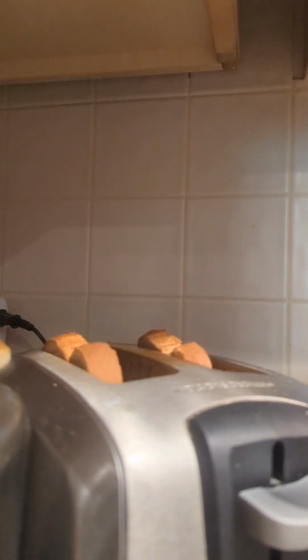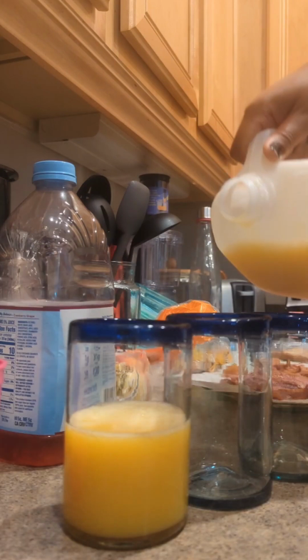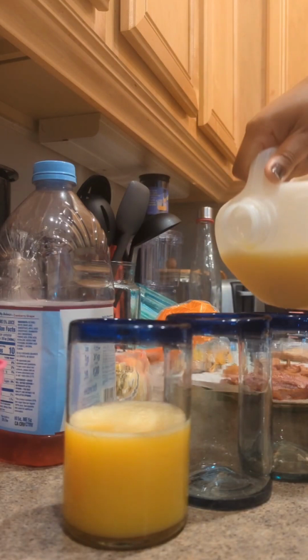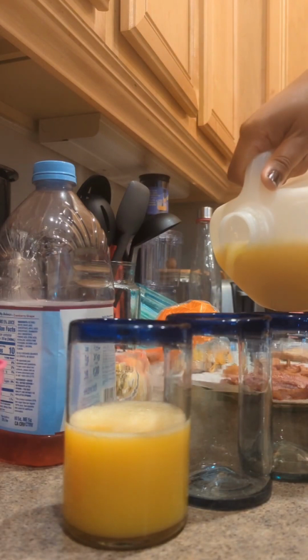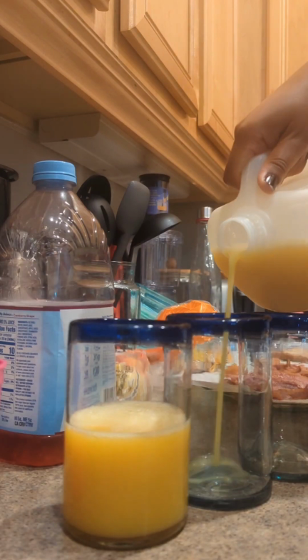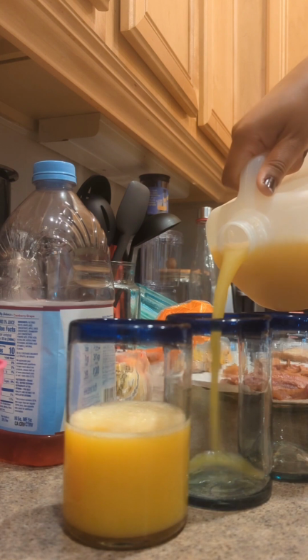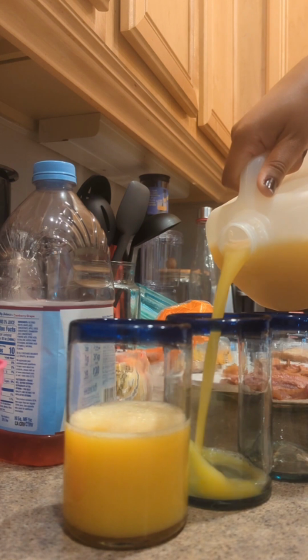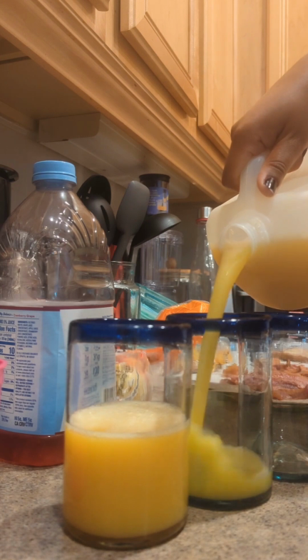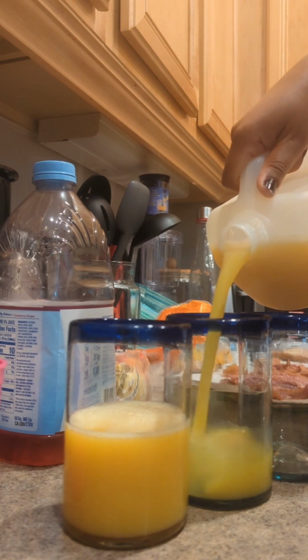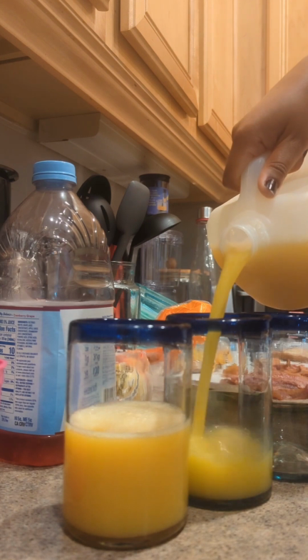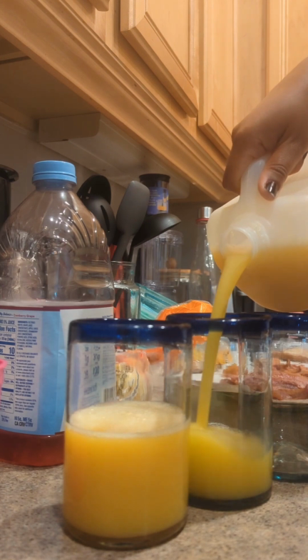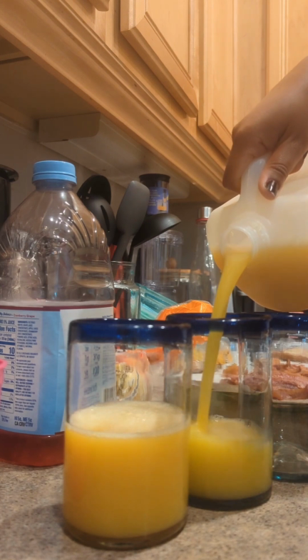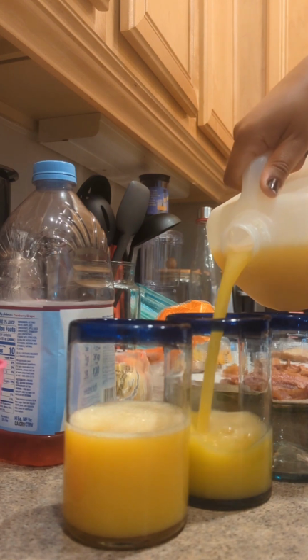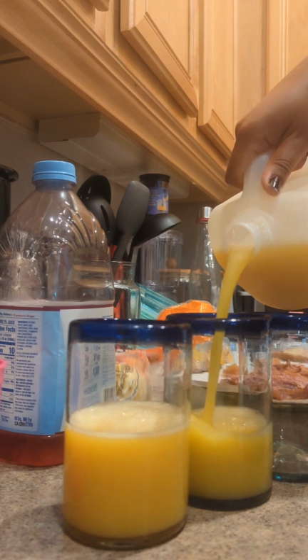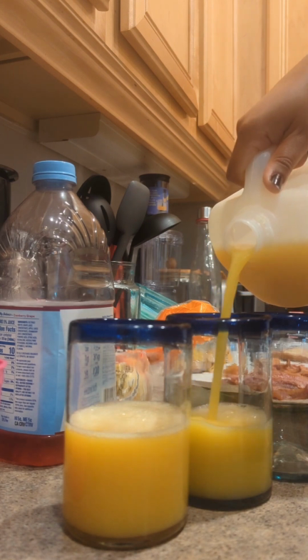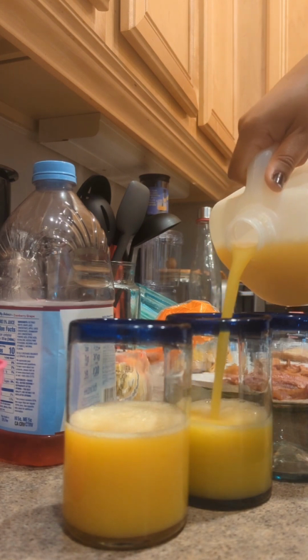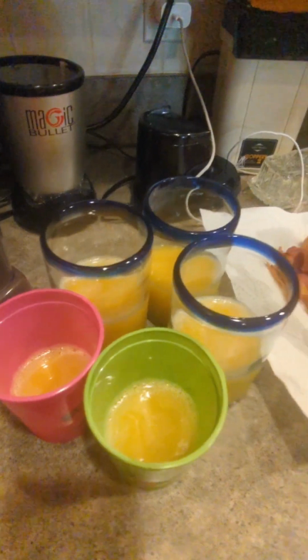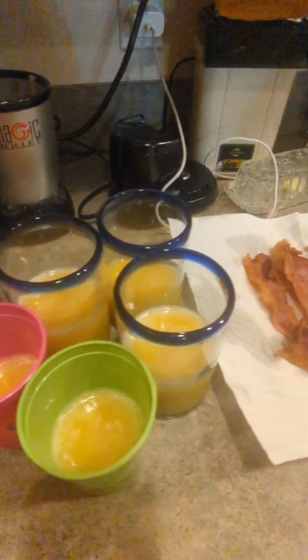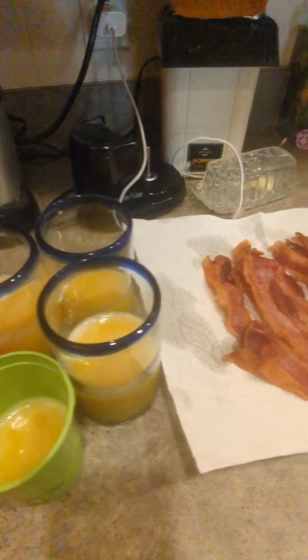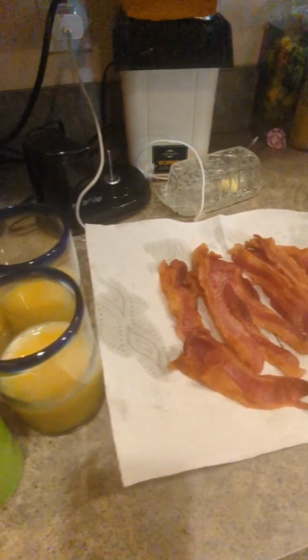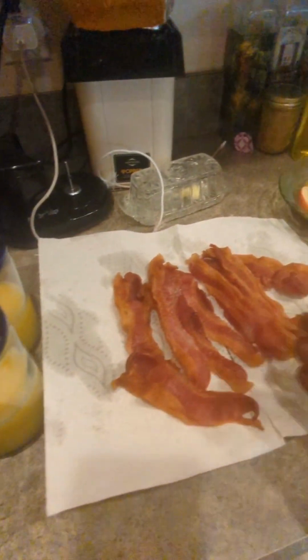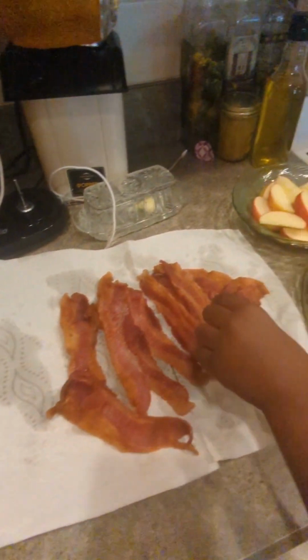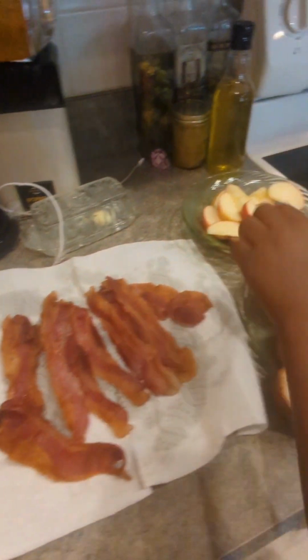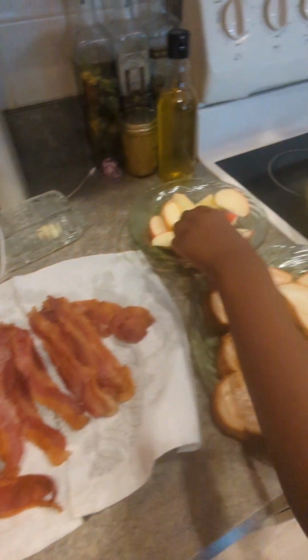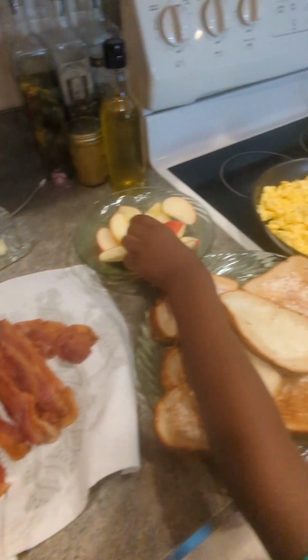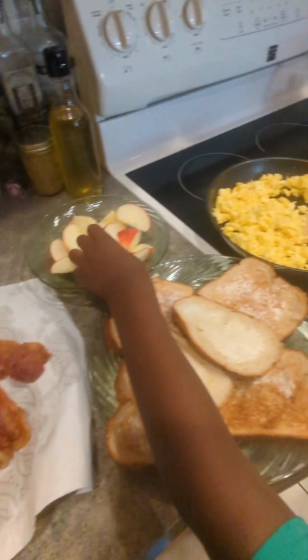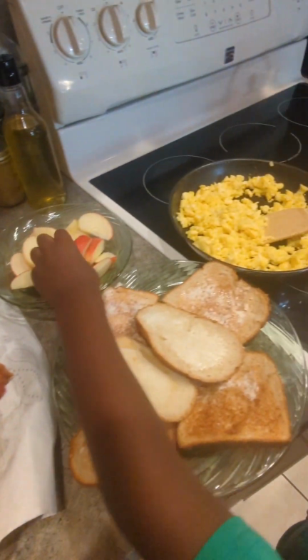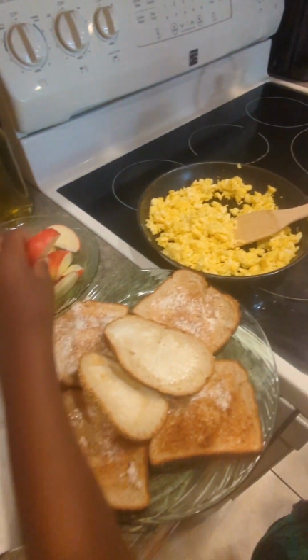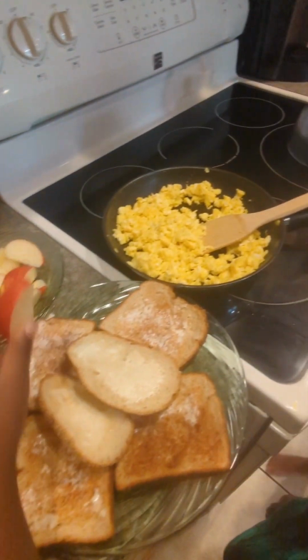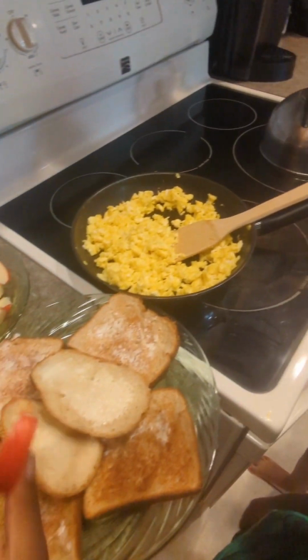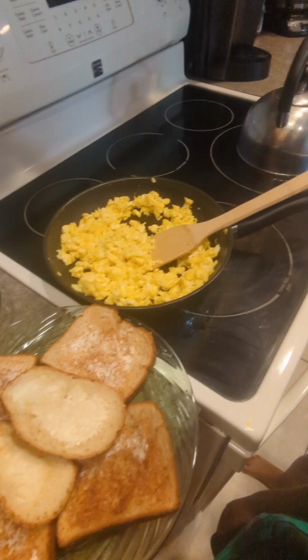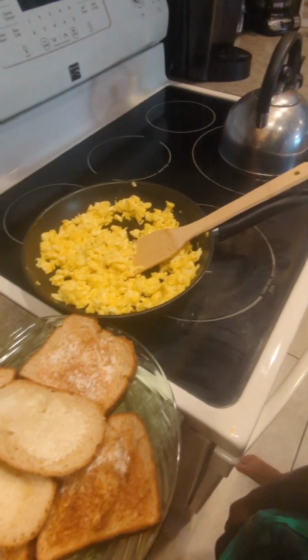Since this wedding is a few hours away, the kids will be staying with my parents. So of course, I have to make enough breakfast for all of us.